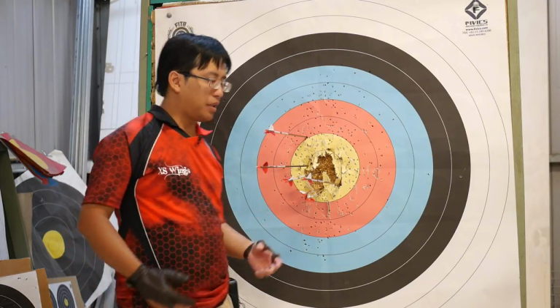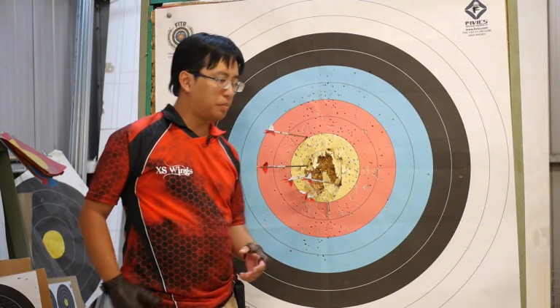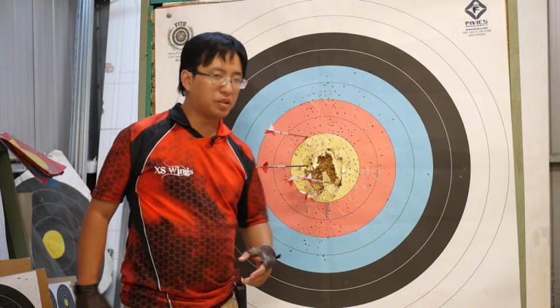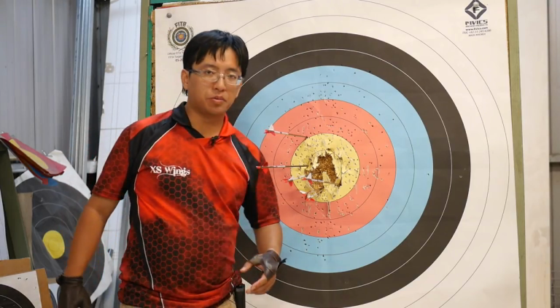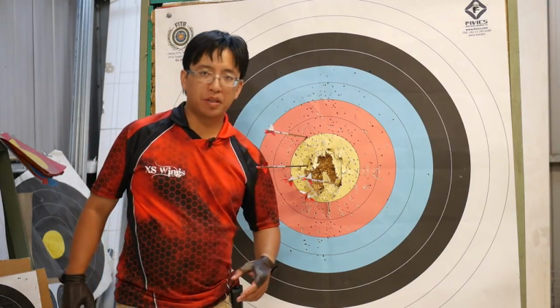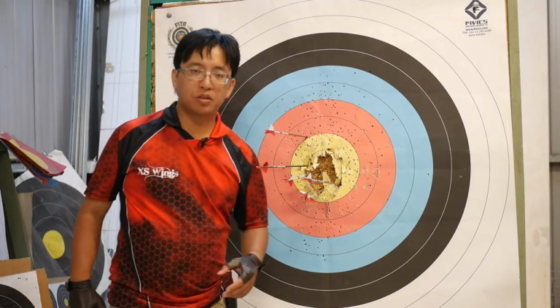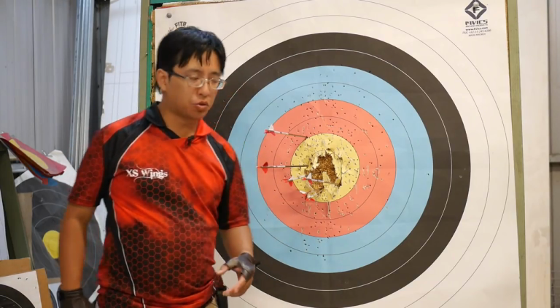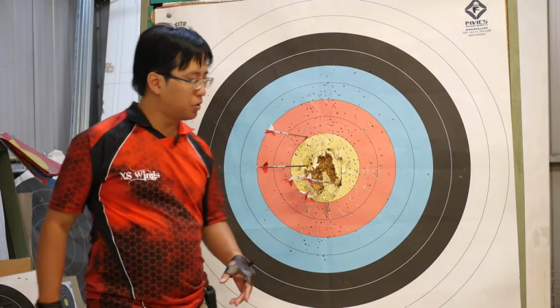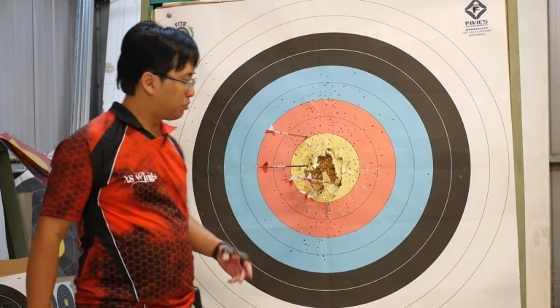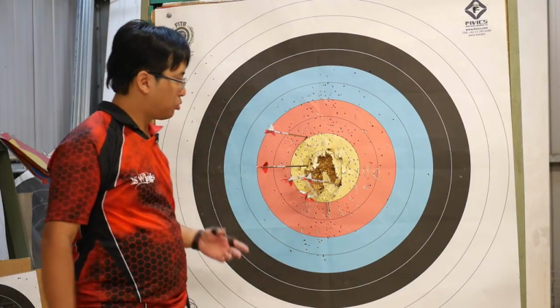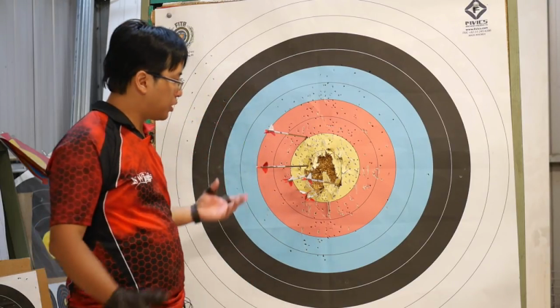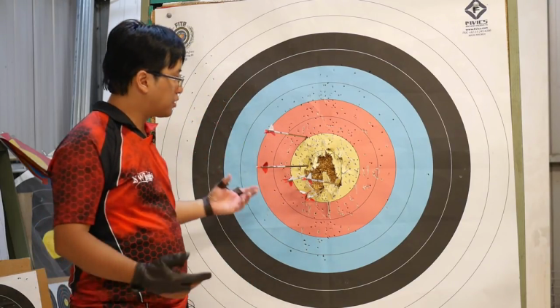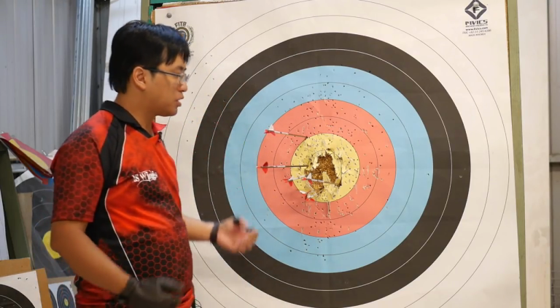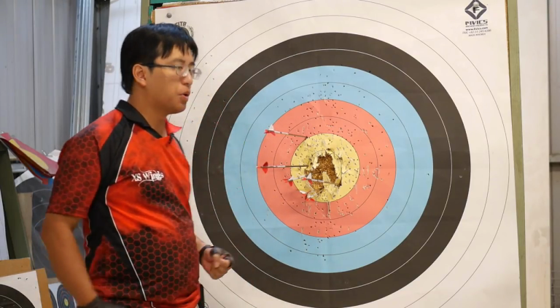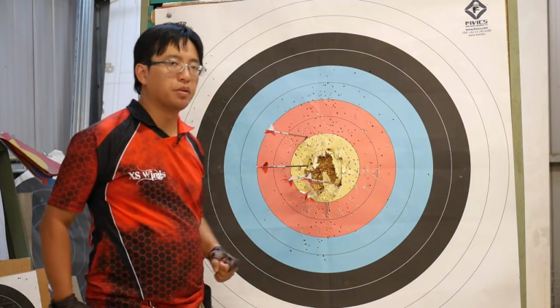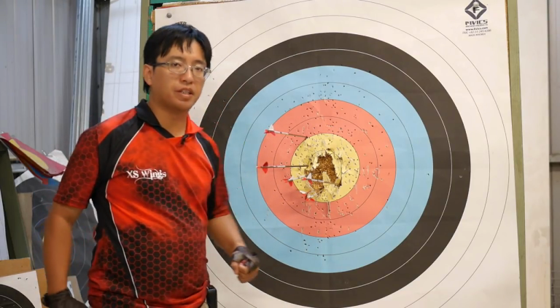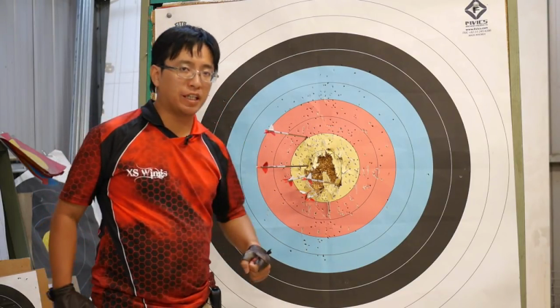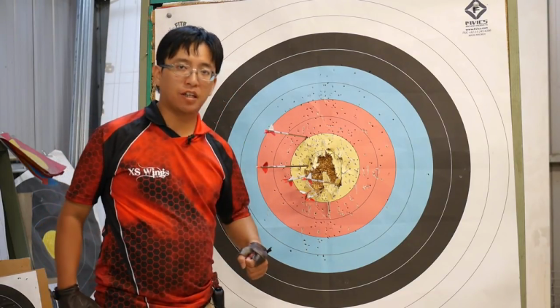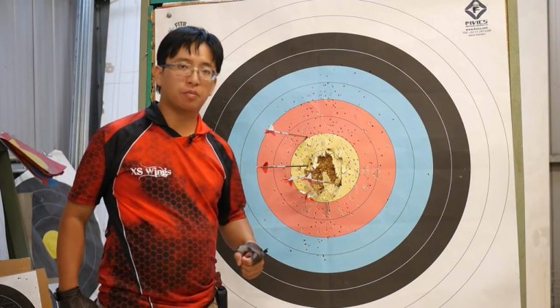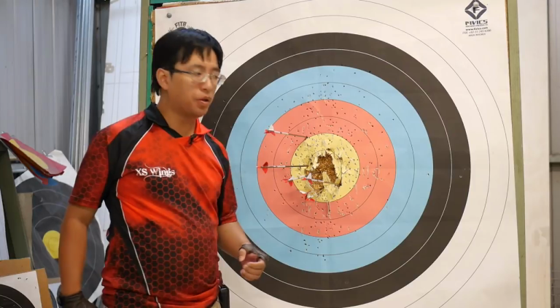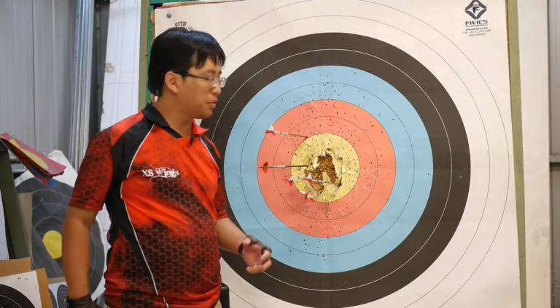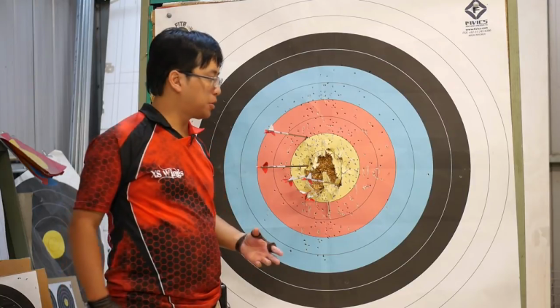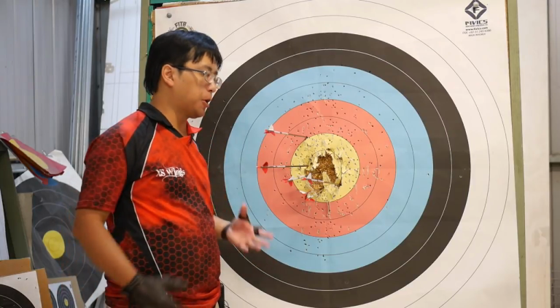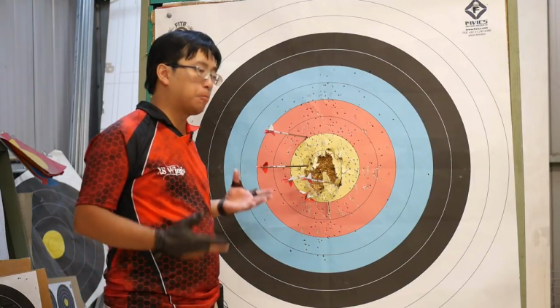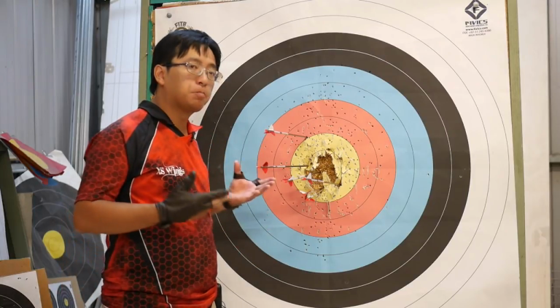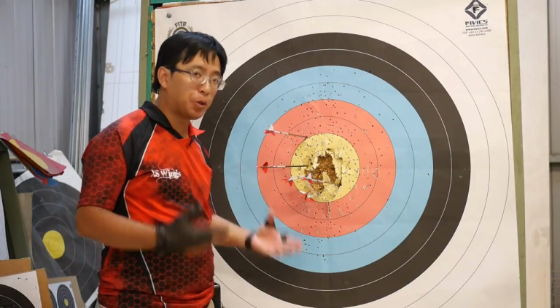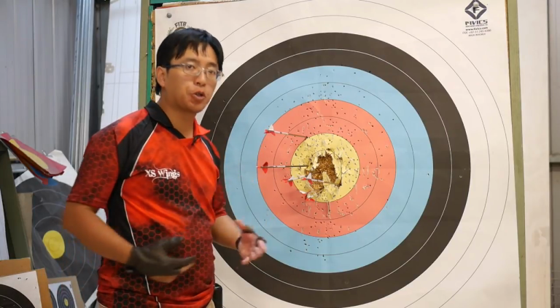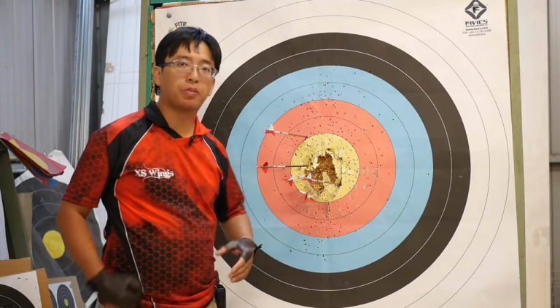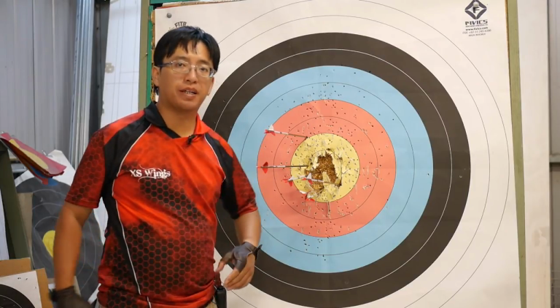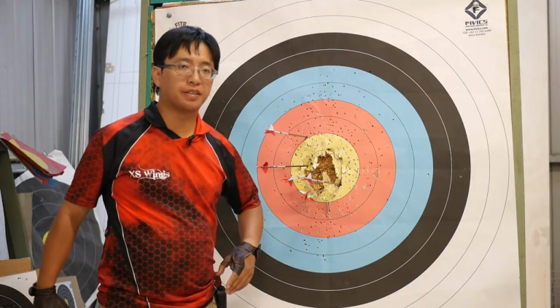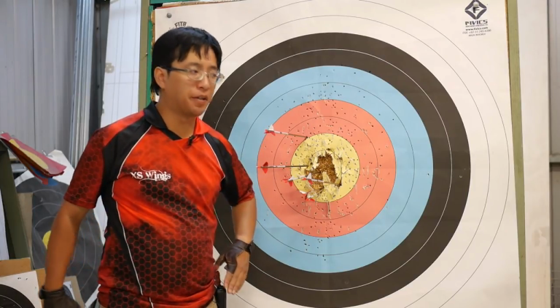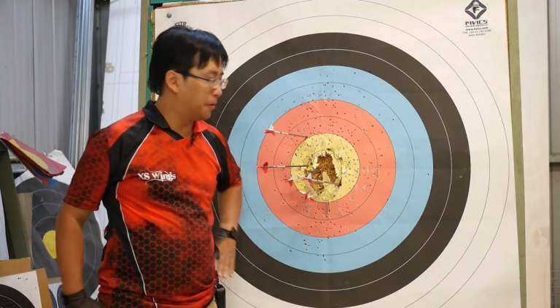With a Mediterranean draw, it works as well as any other bow — no complaints there.